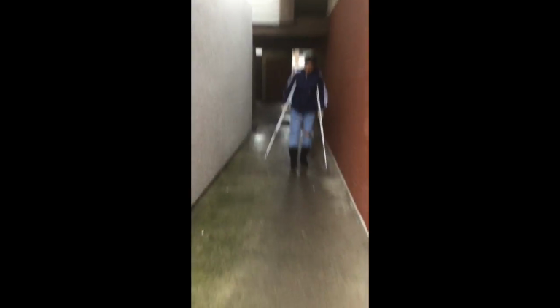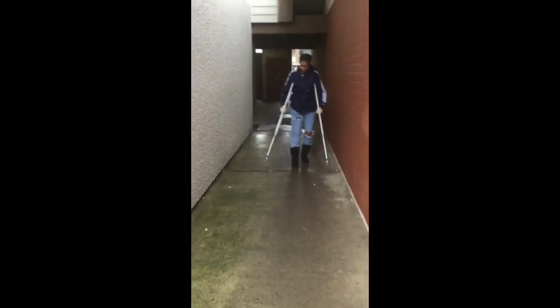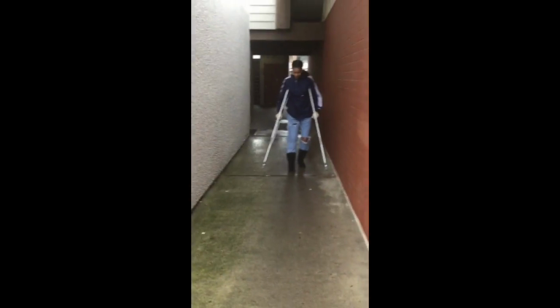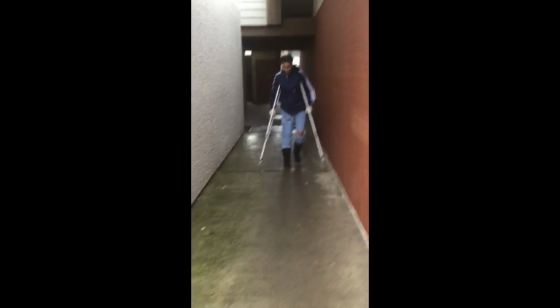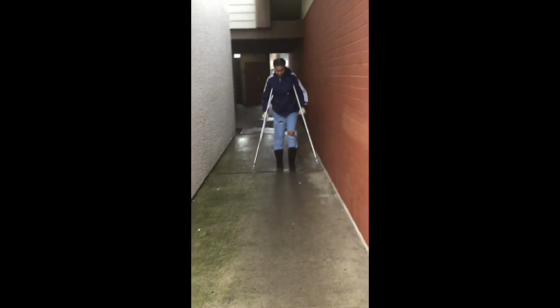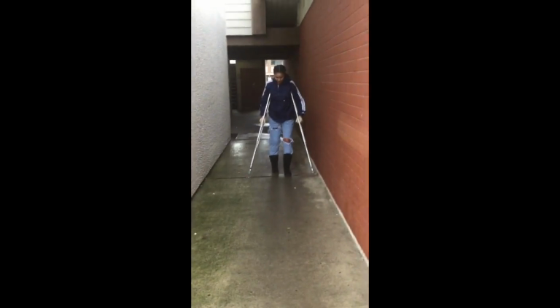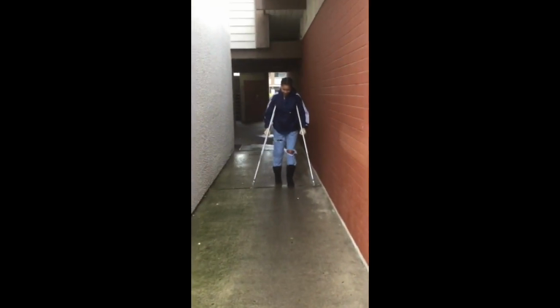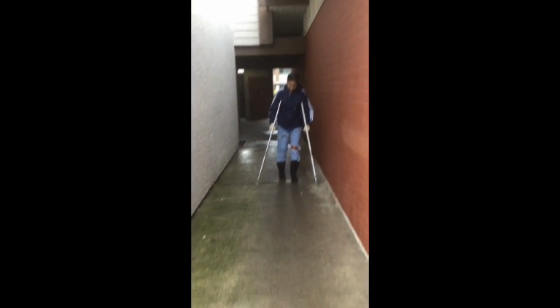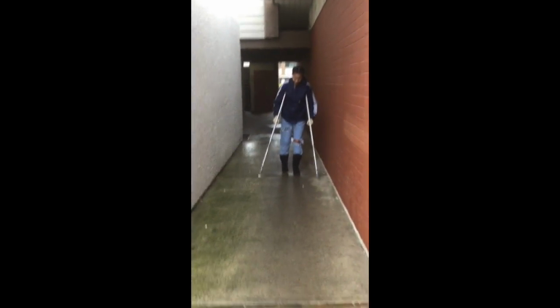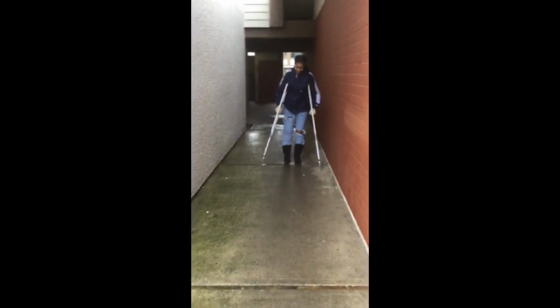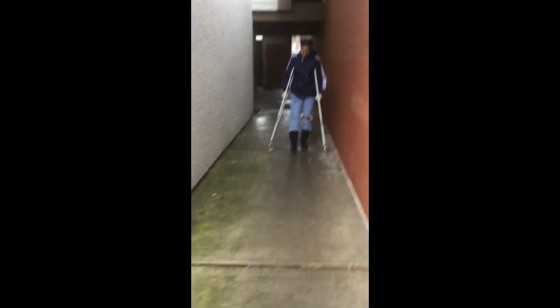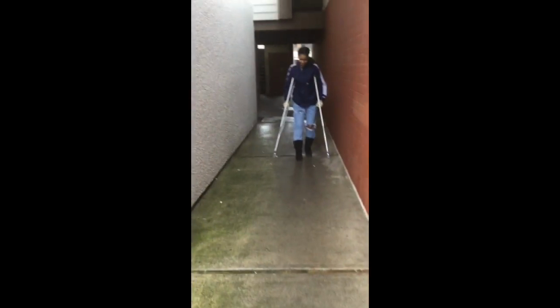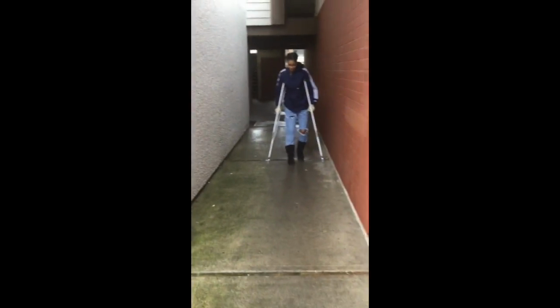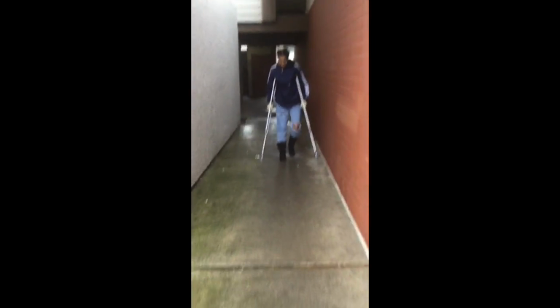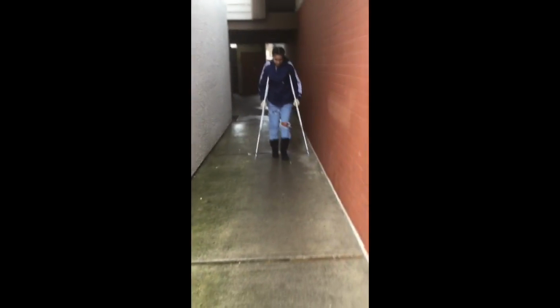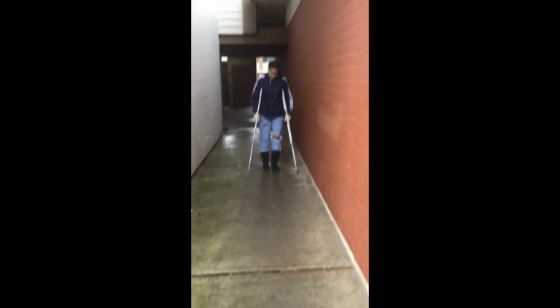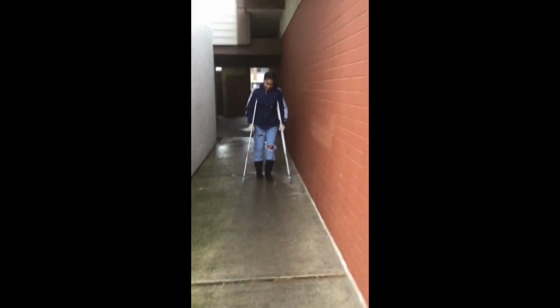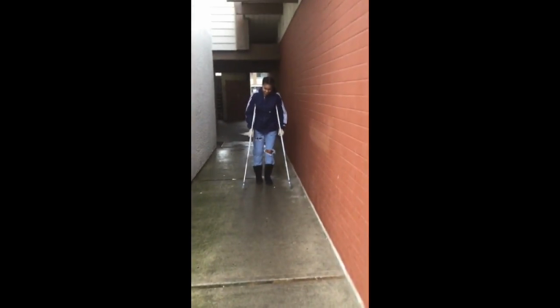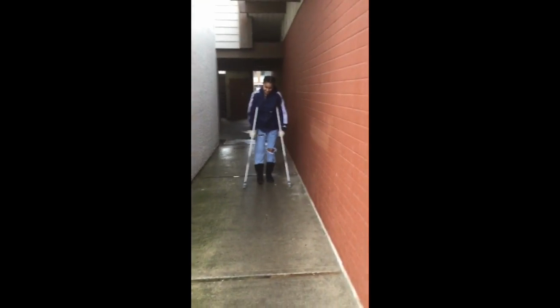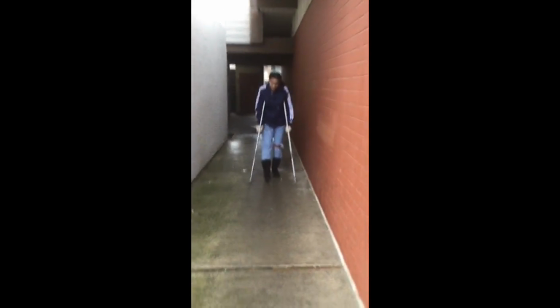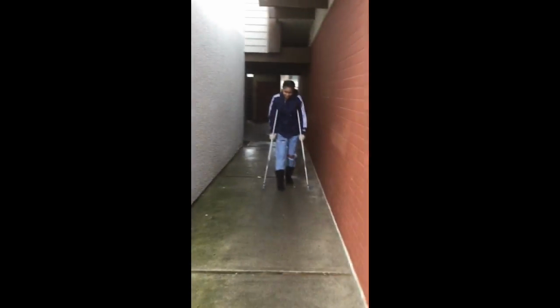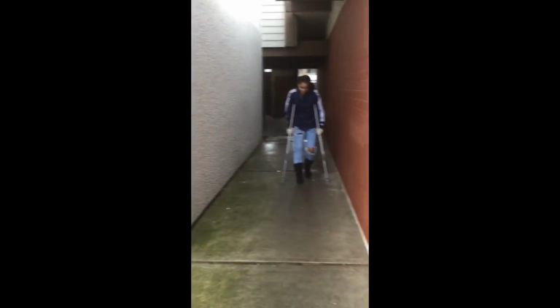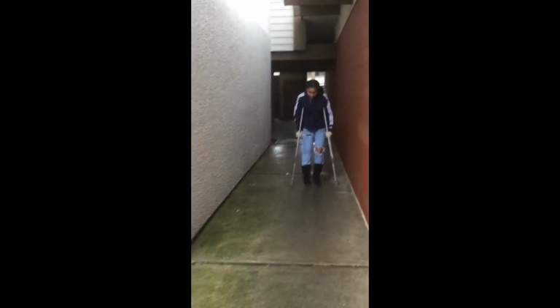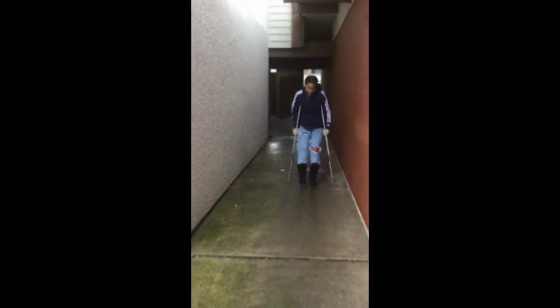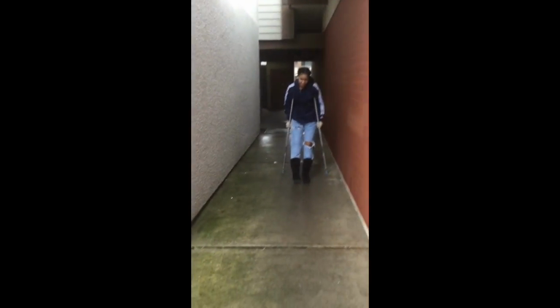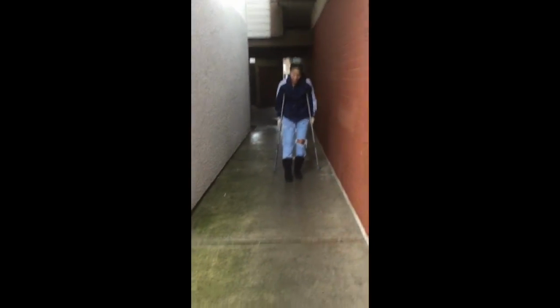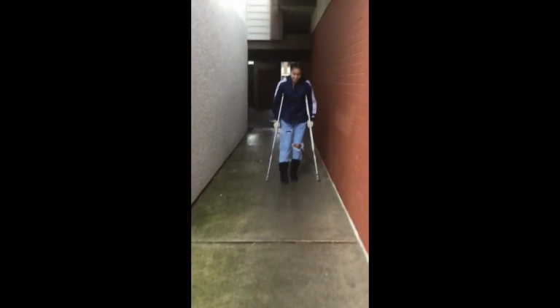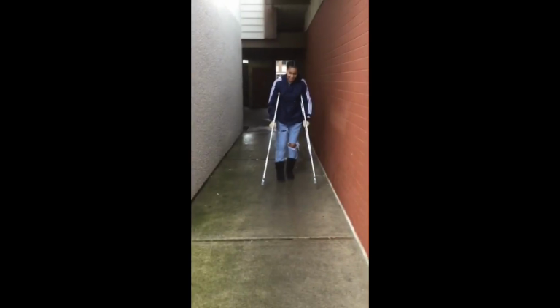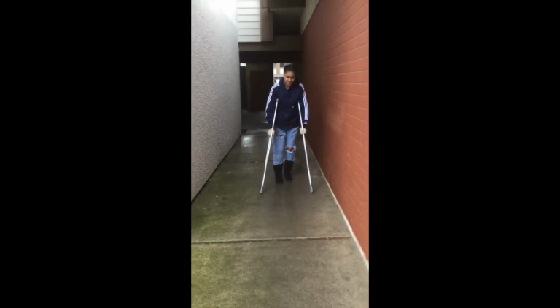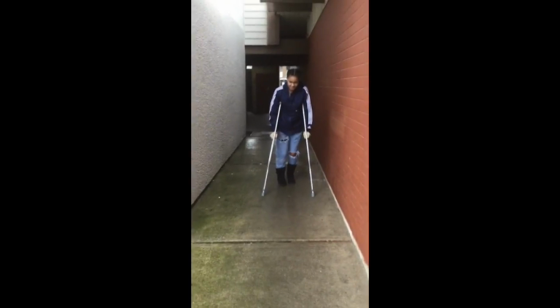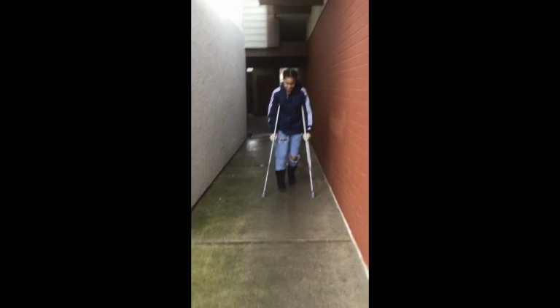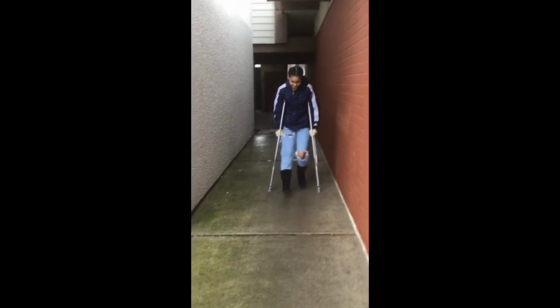This is Milani on week three — she can walk. She's walking like a boss. Go on, girl, you can do it!